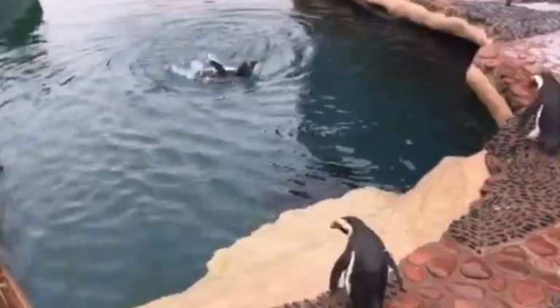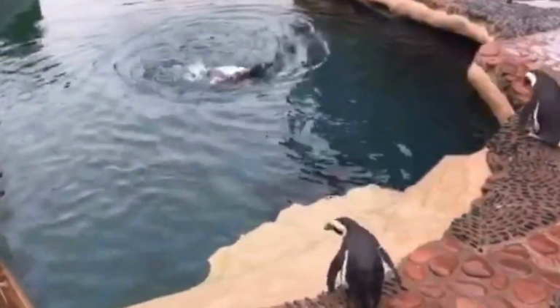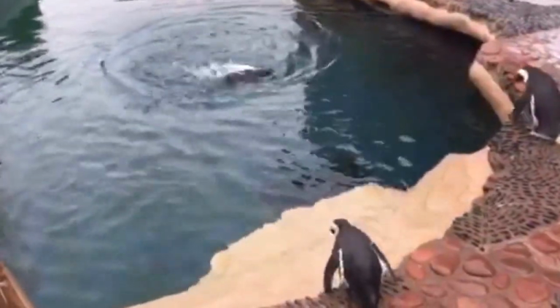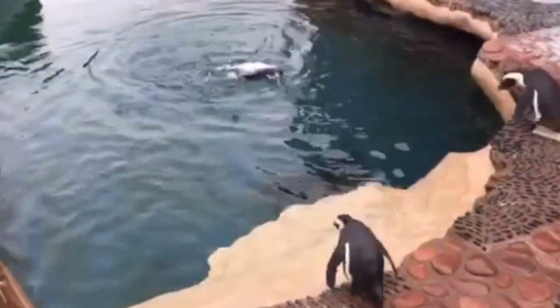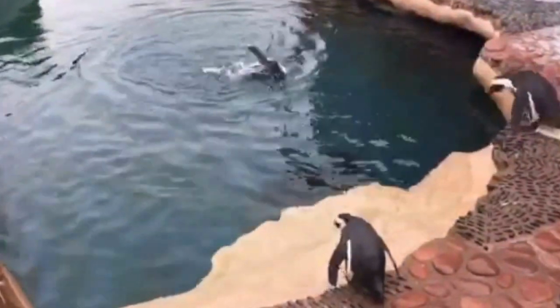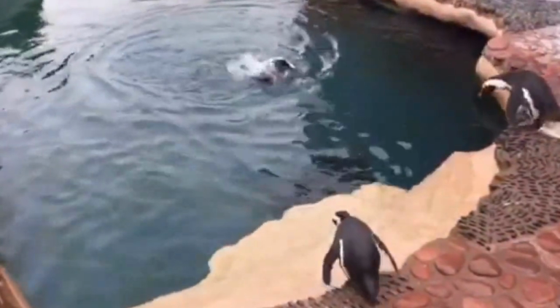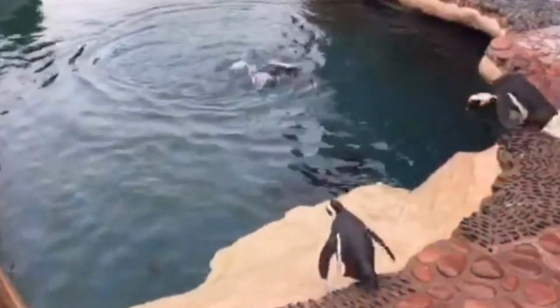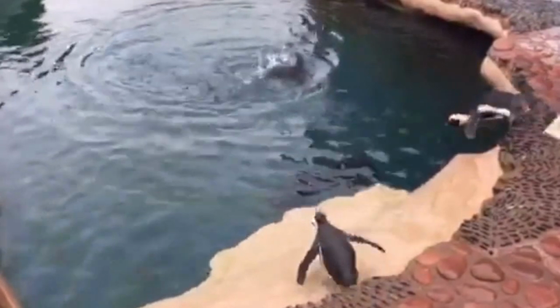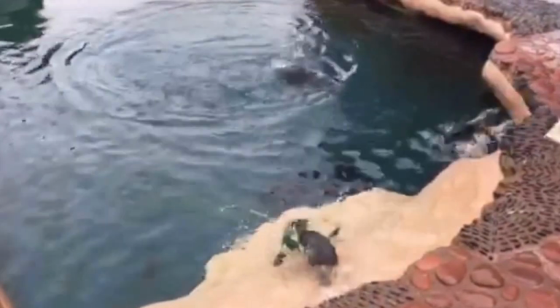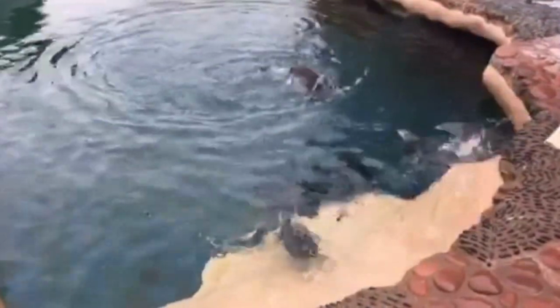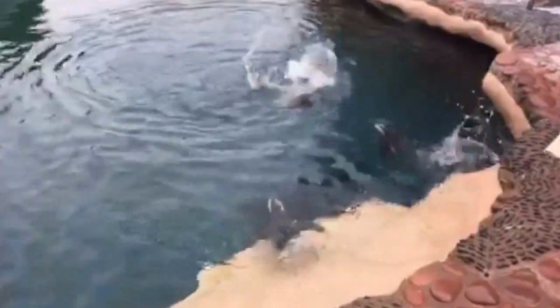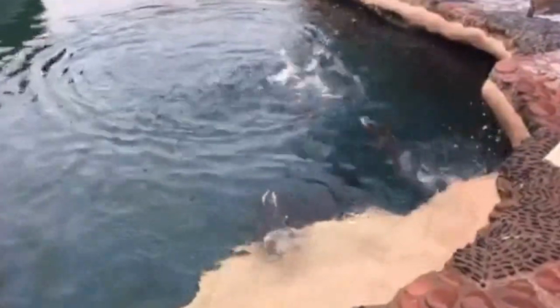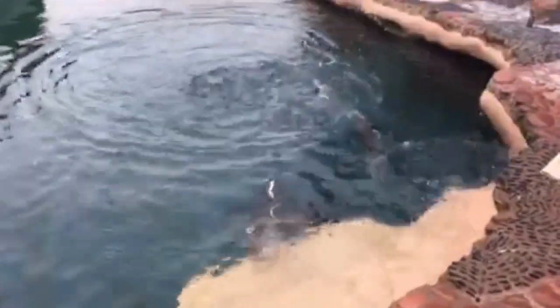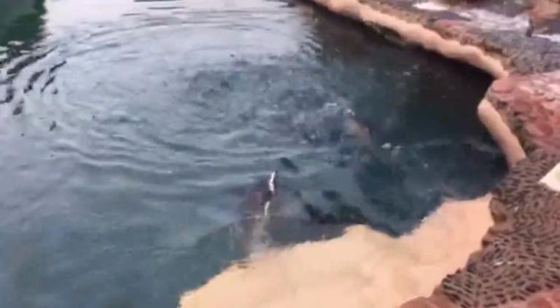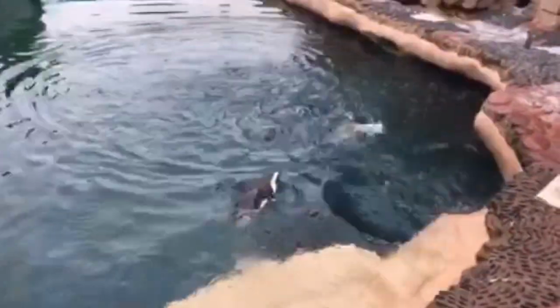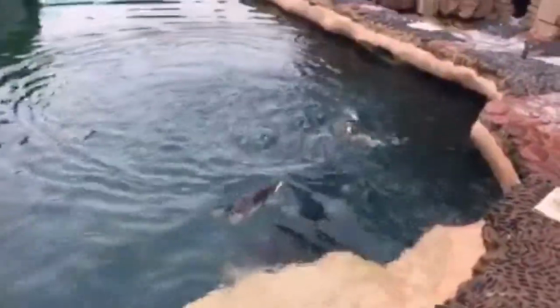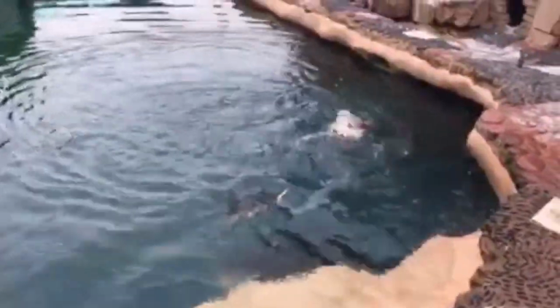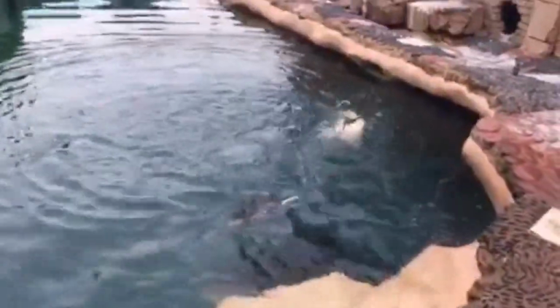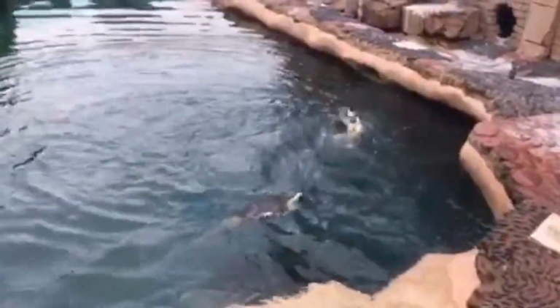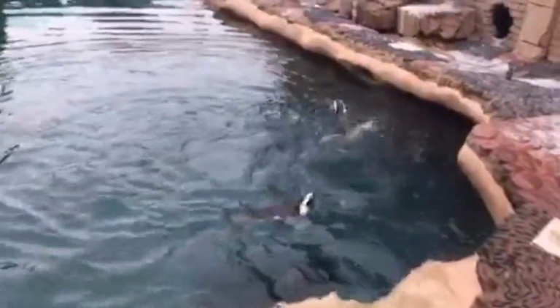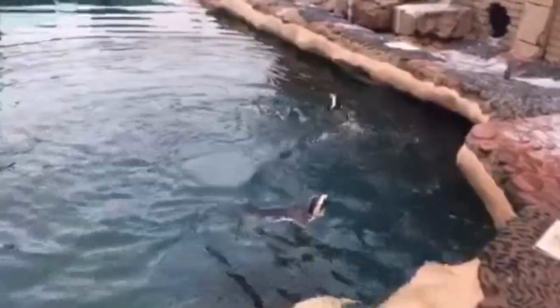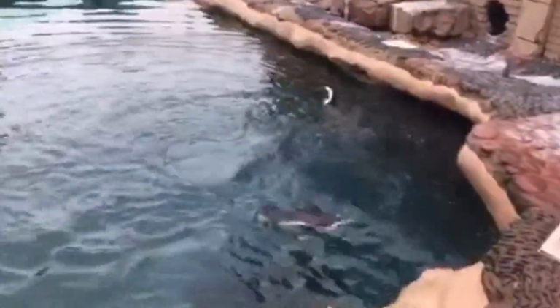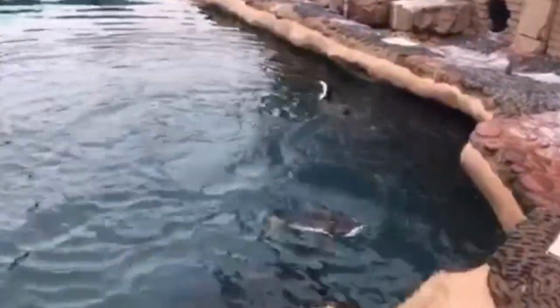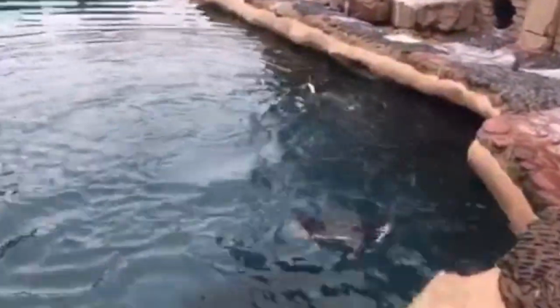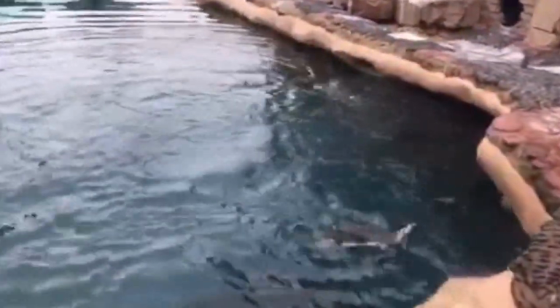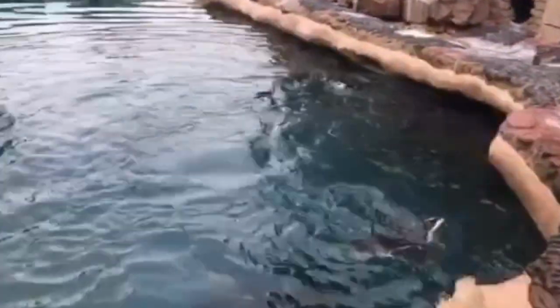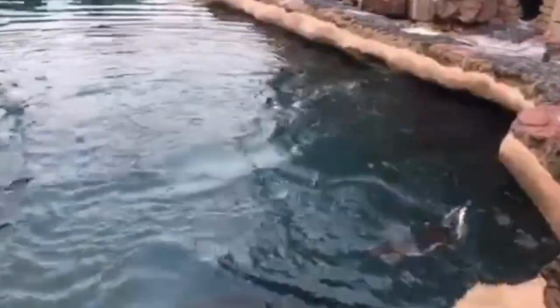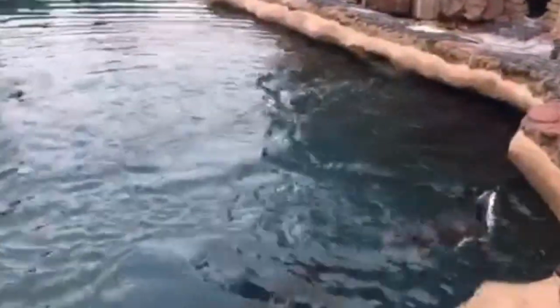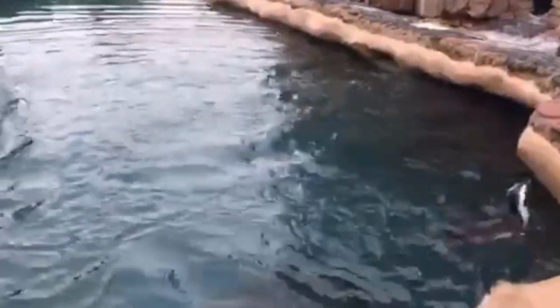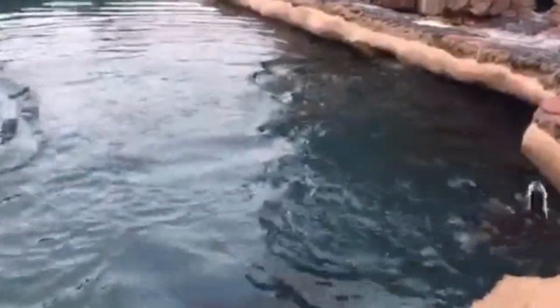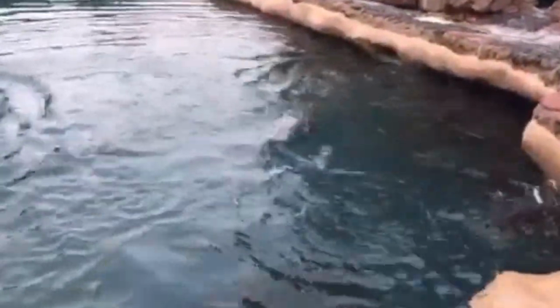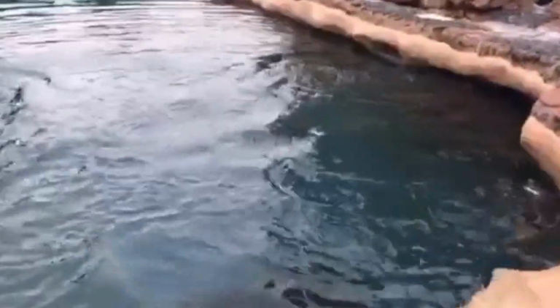Penguins really don't spend too much time in the water. They really go in there to clean, to cool themselves off, and naturally to eat.